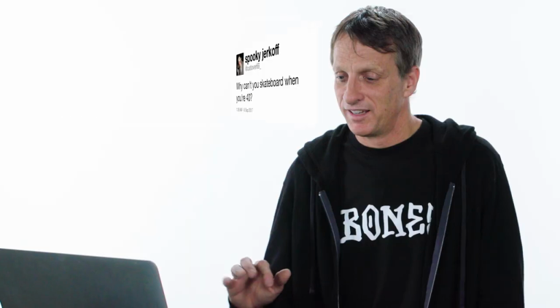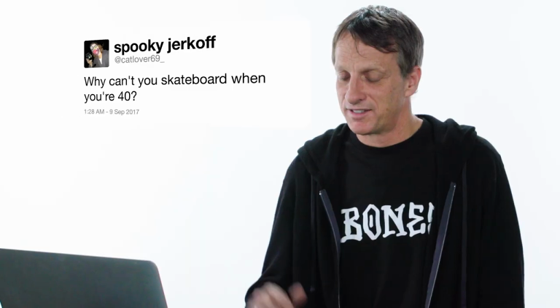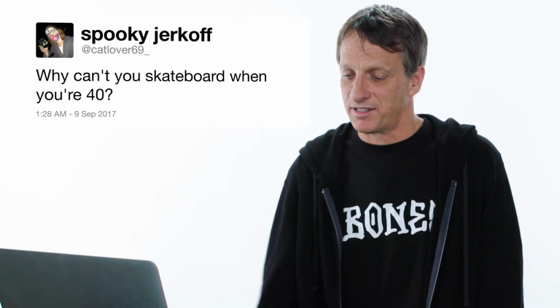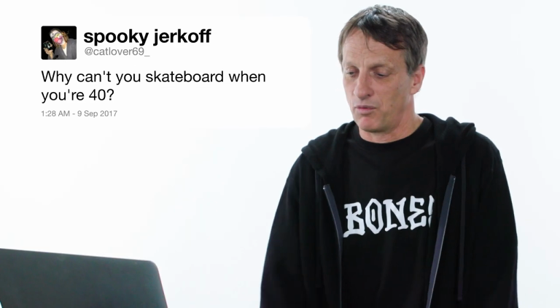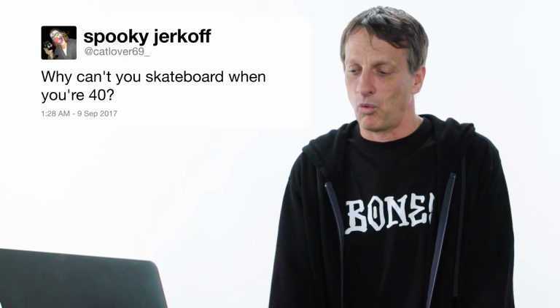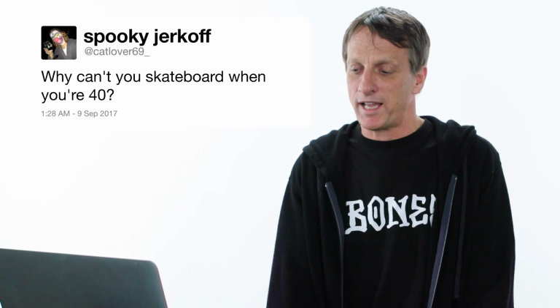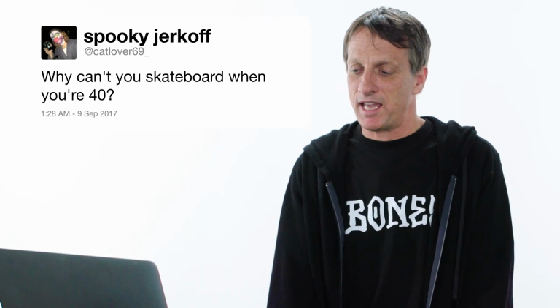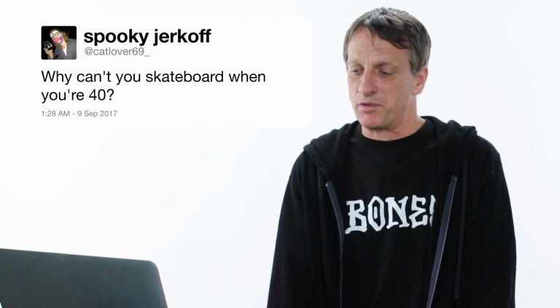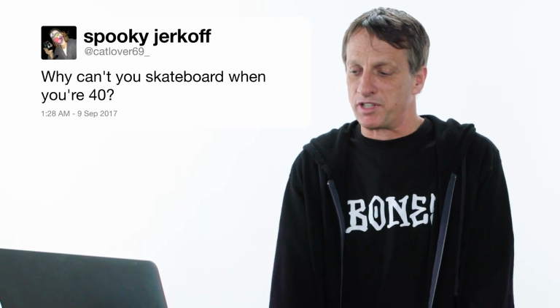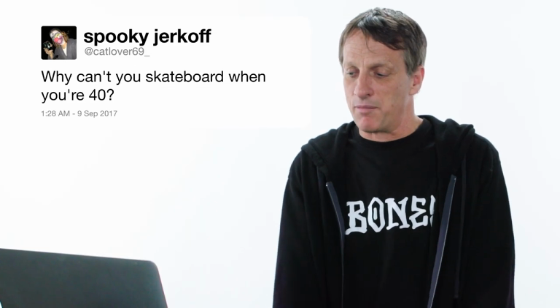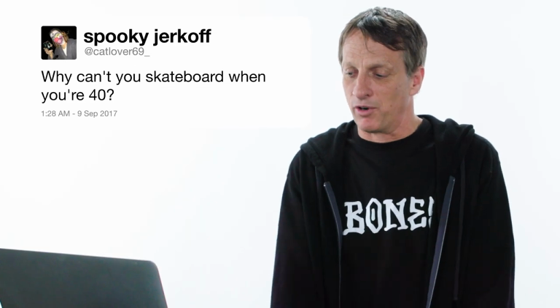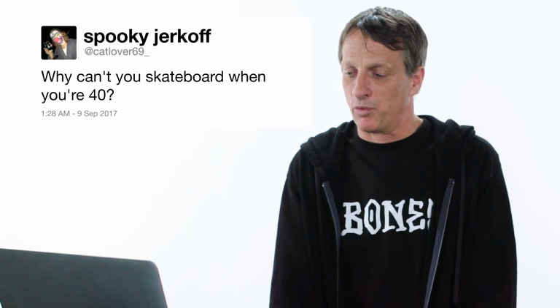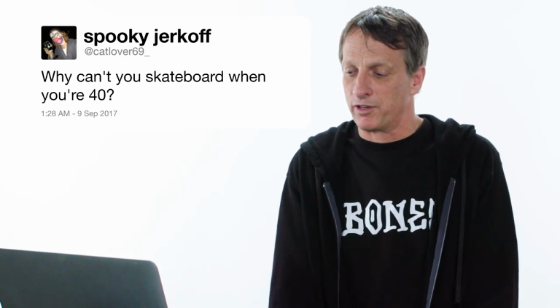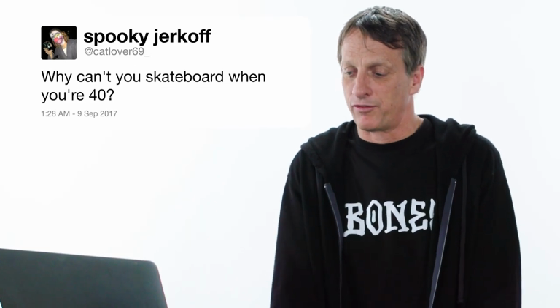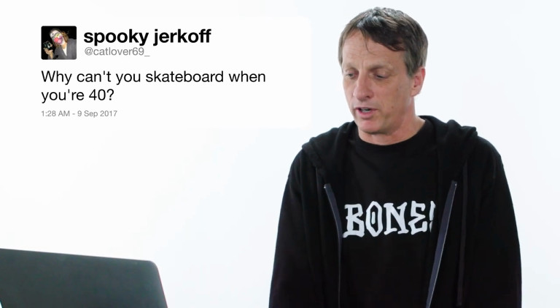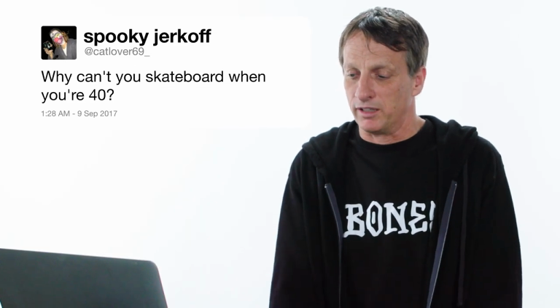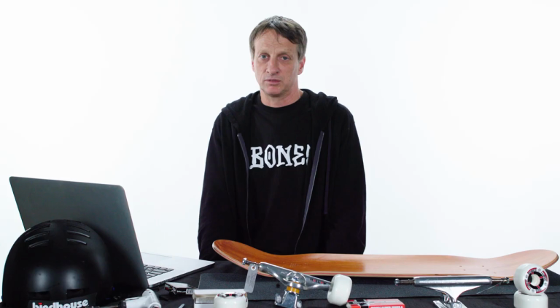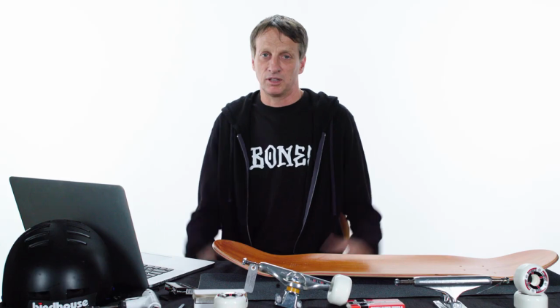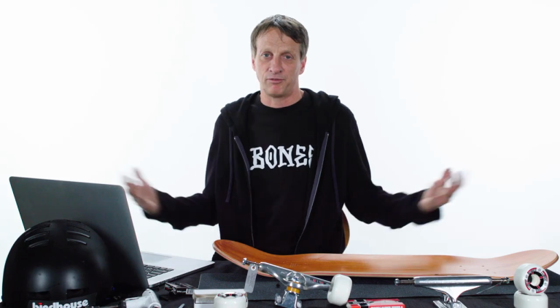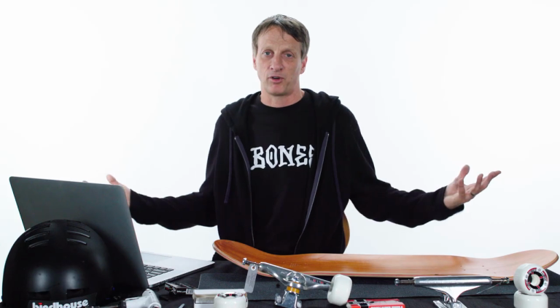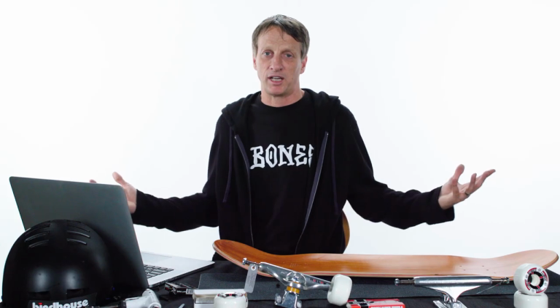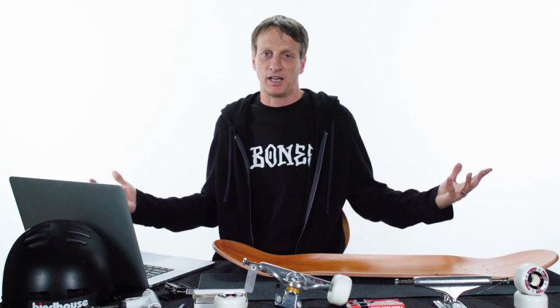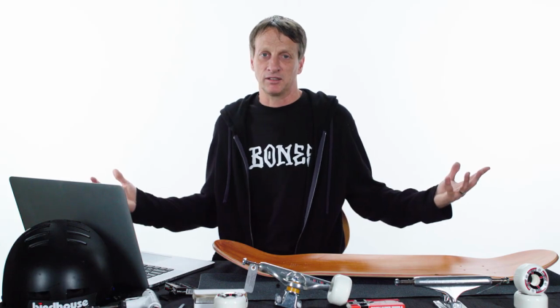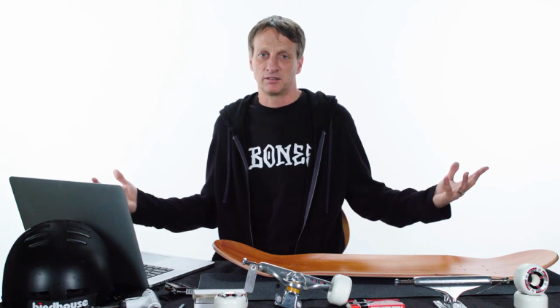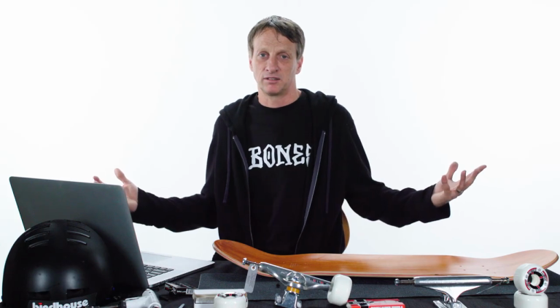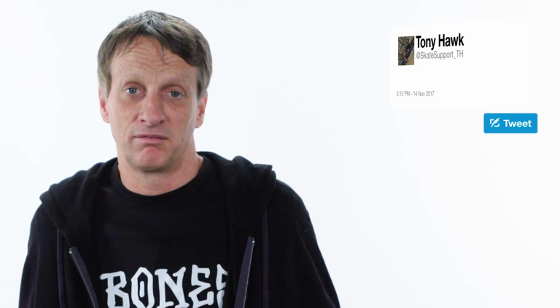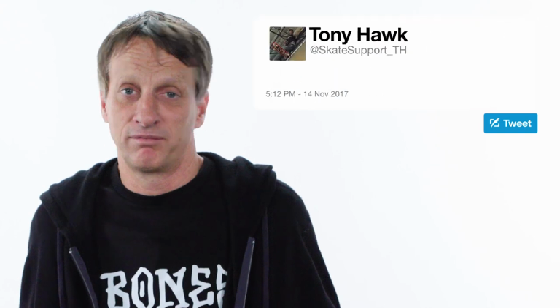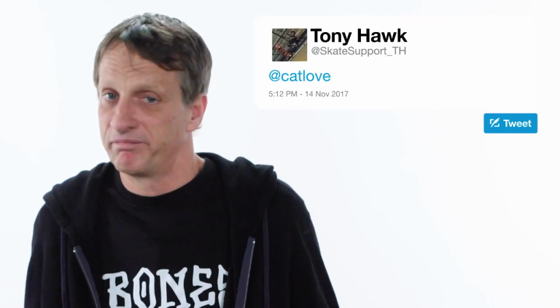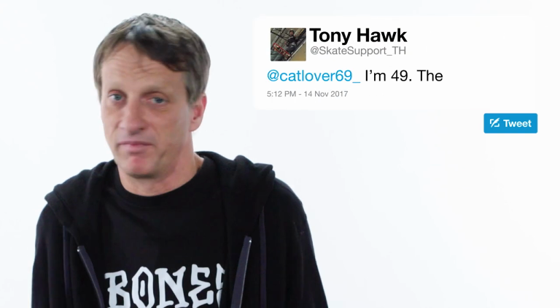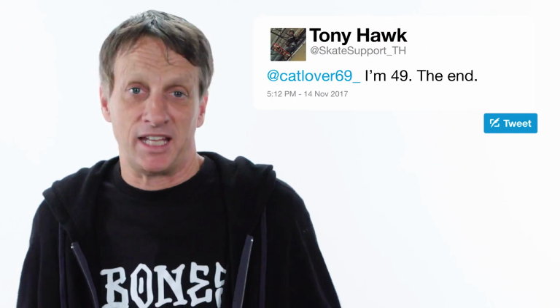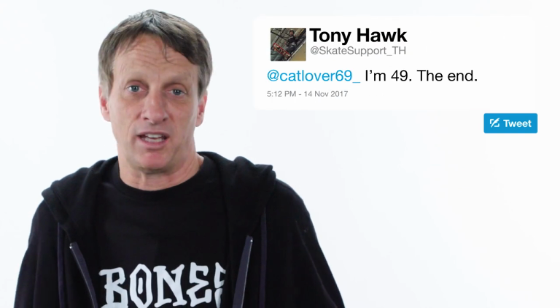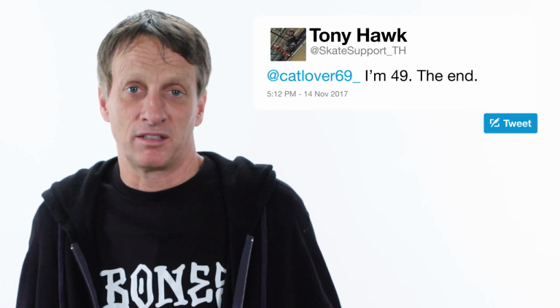Why can't you skateboard when you're 40? Well, I'm 49. The end.